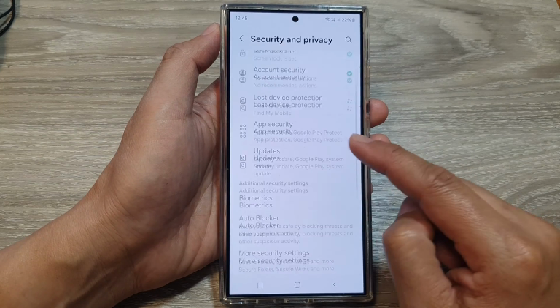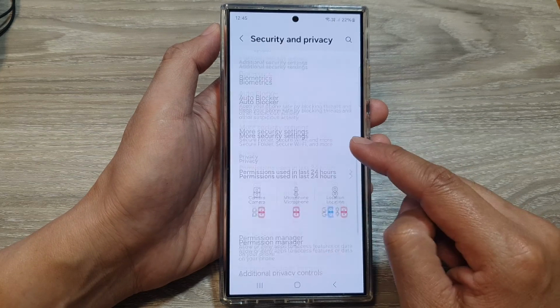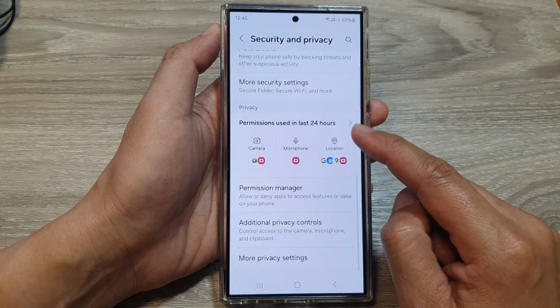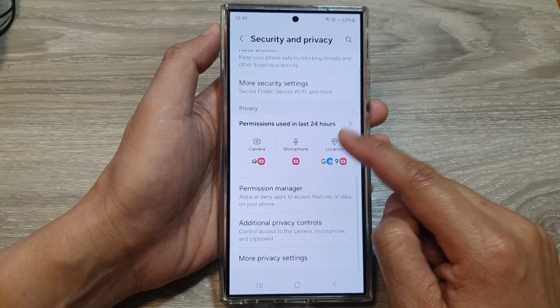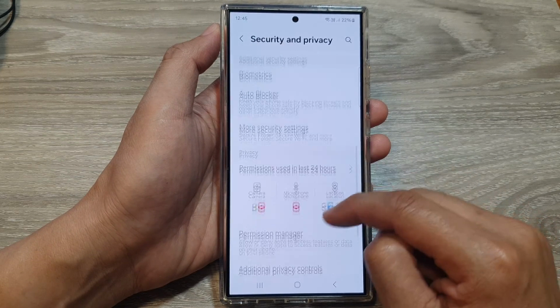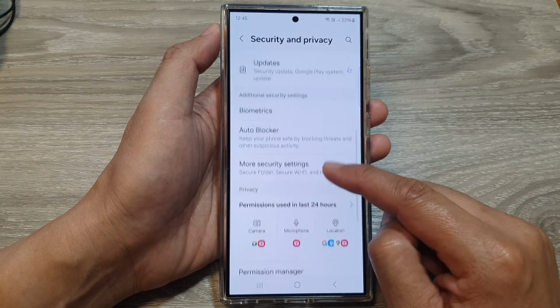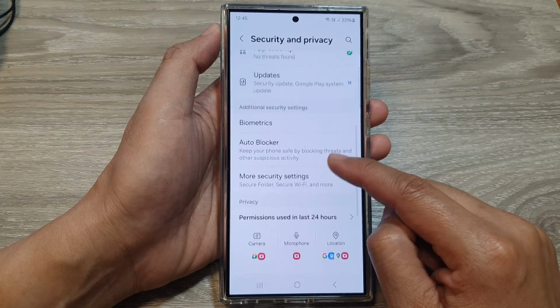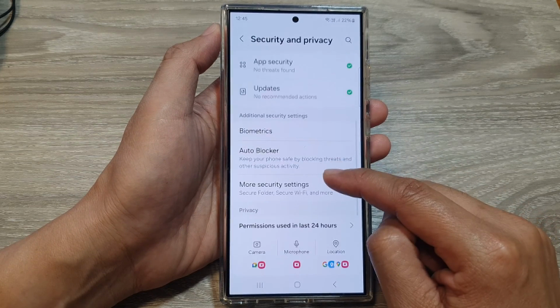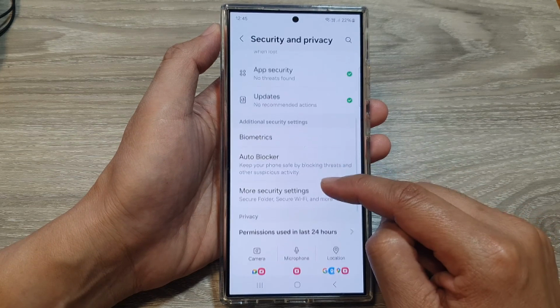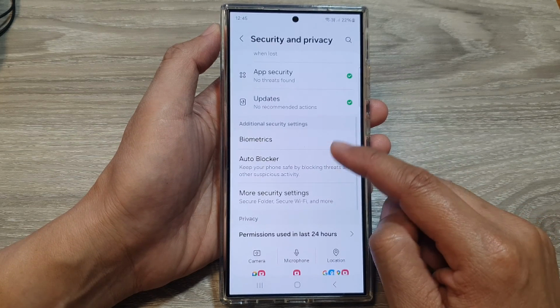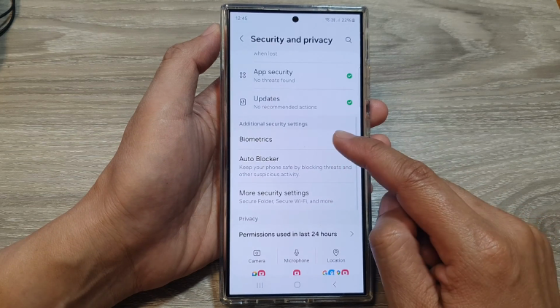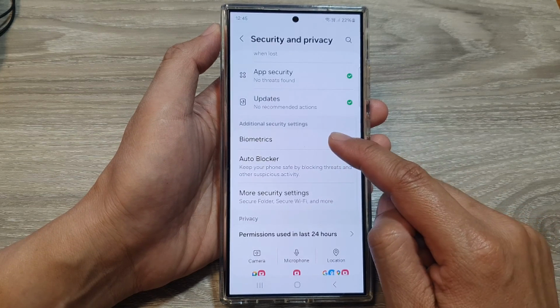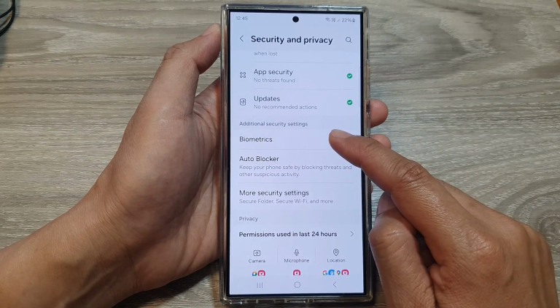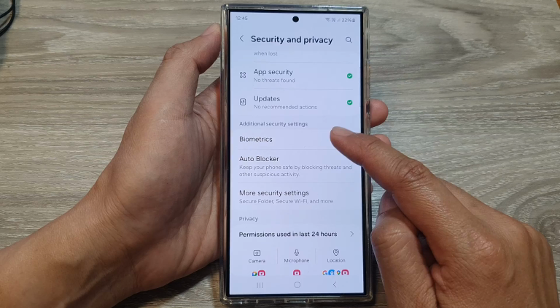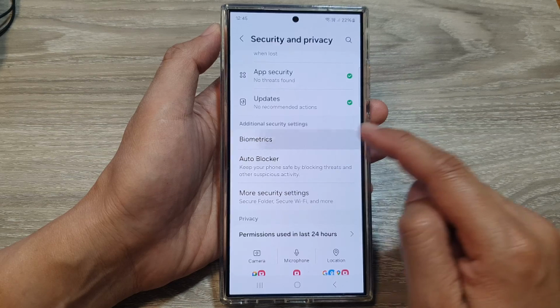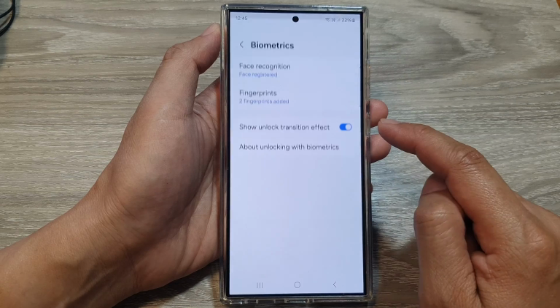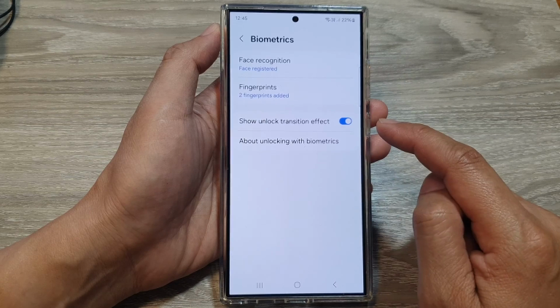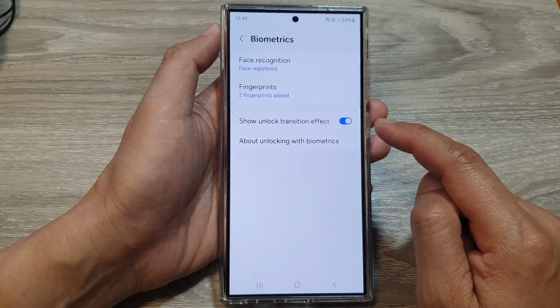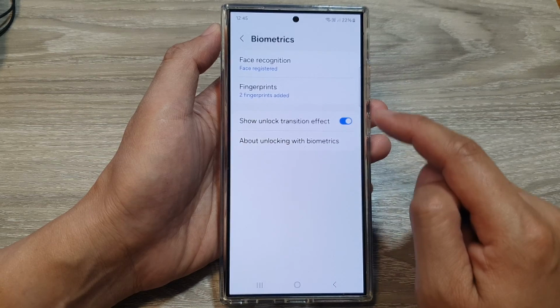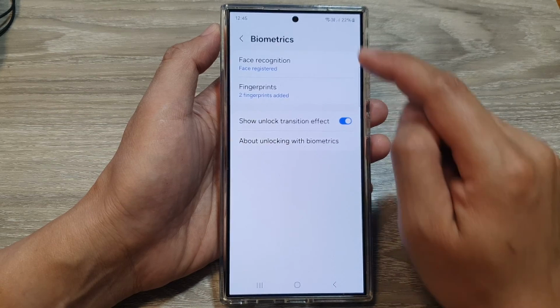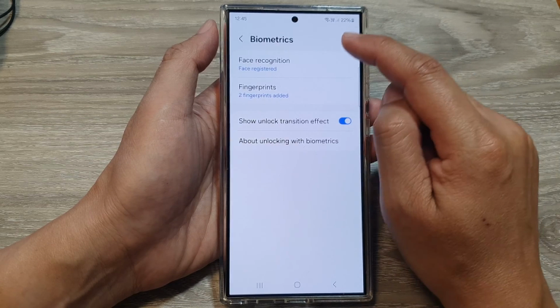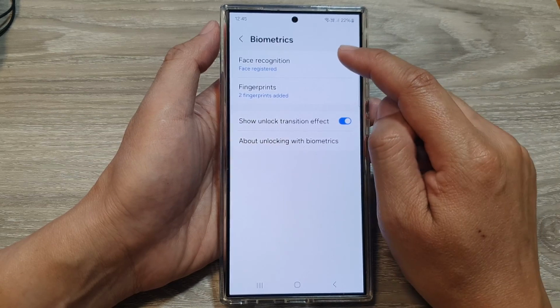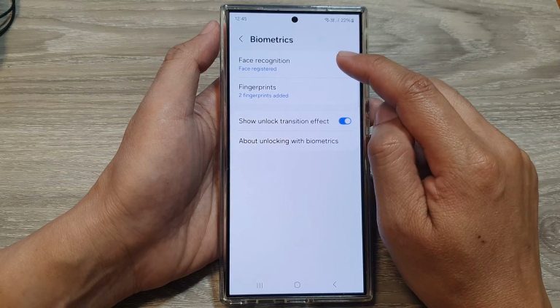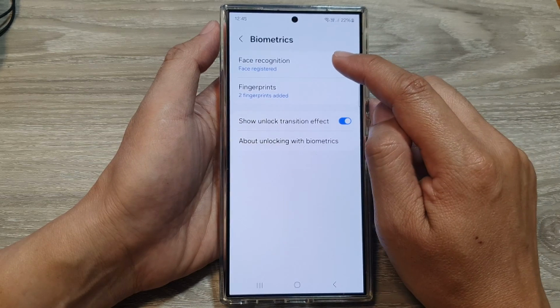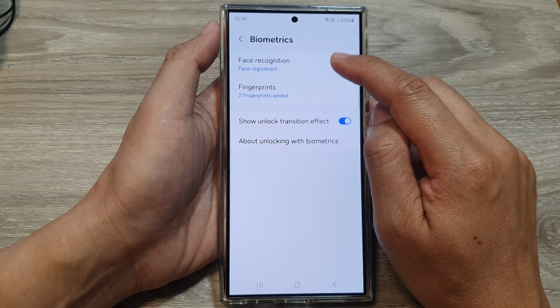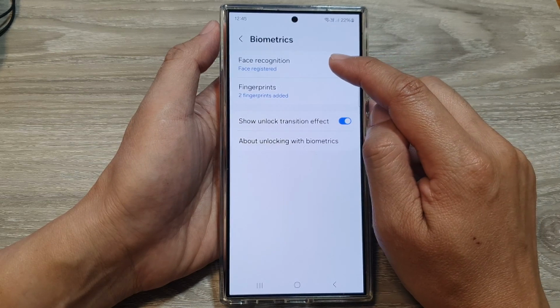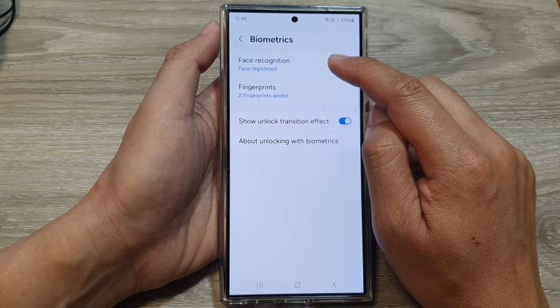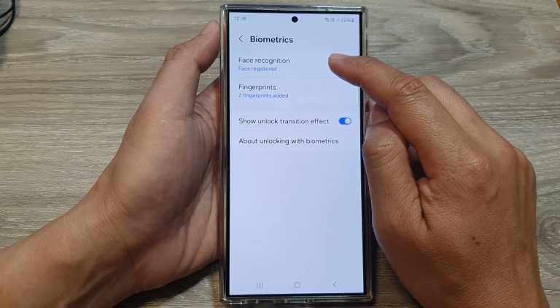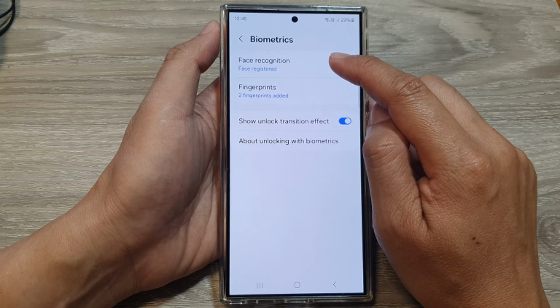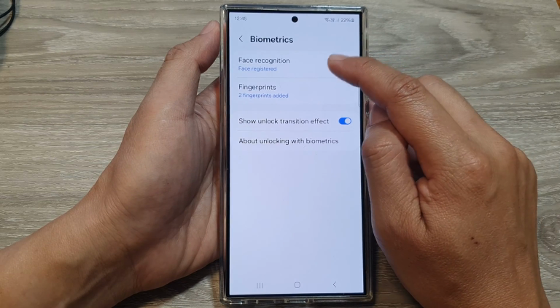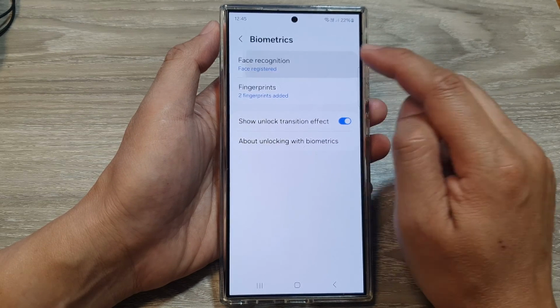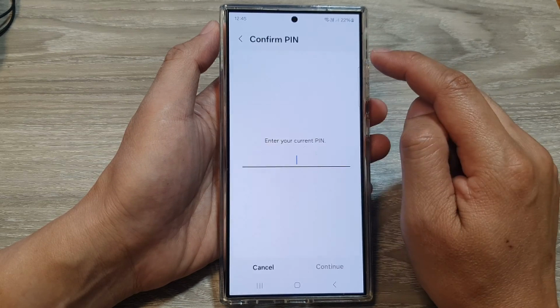After we scroll down, tap on biometrics. Then tap on face recognition.